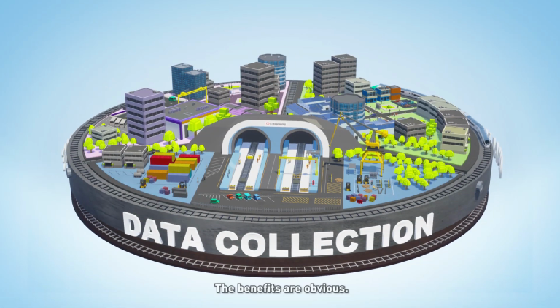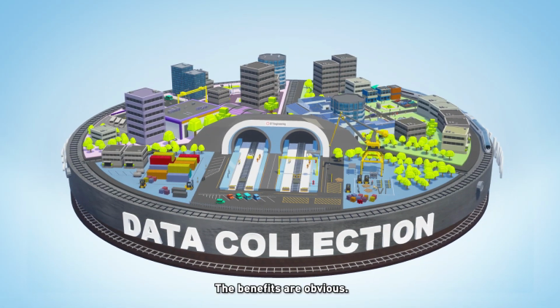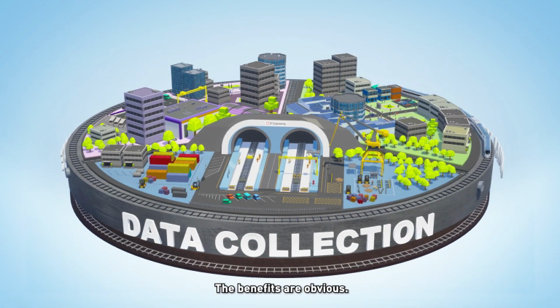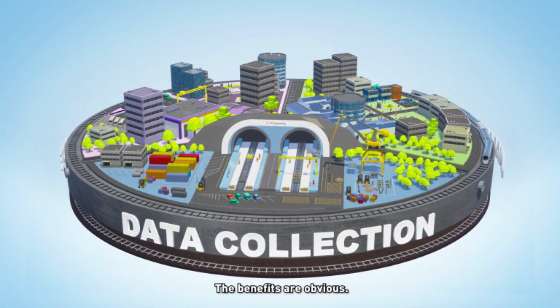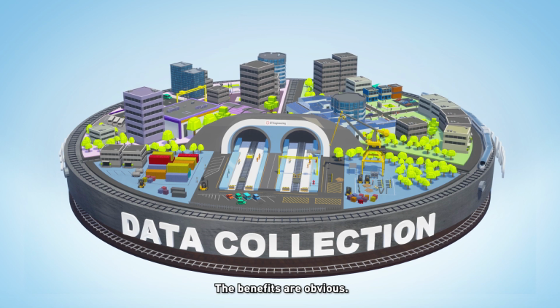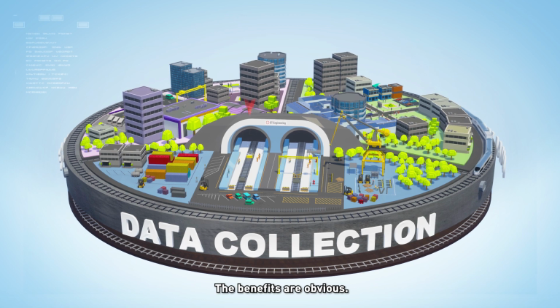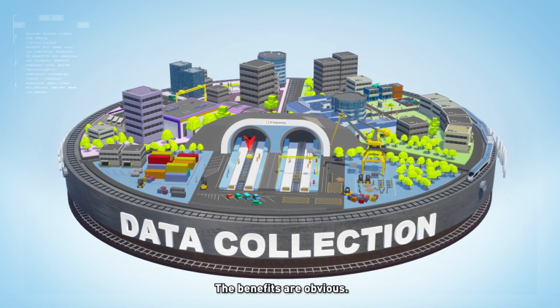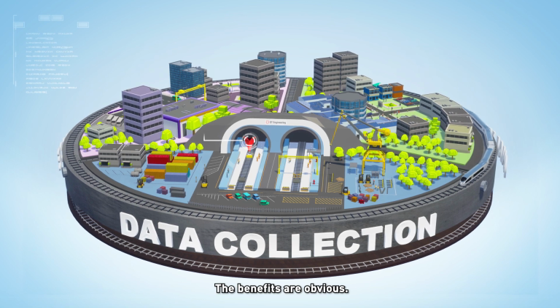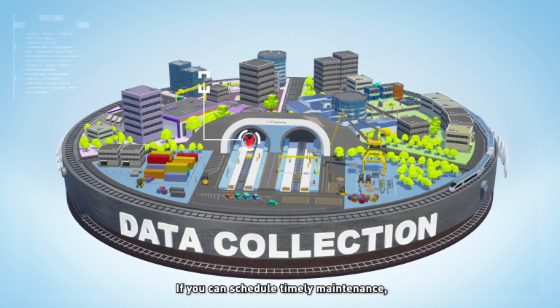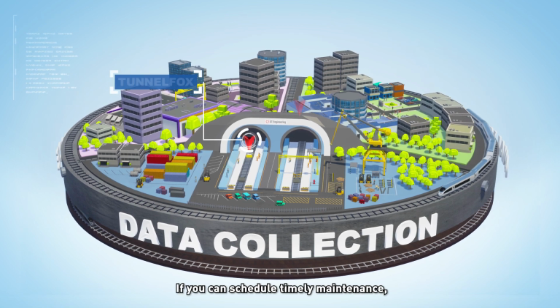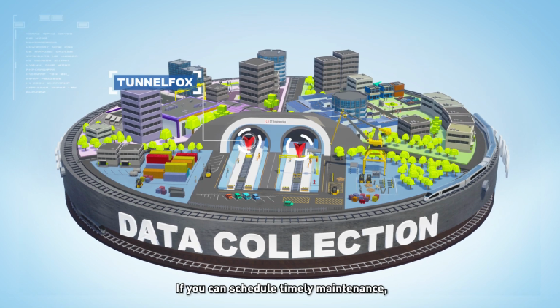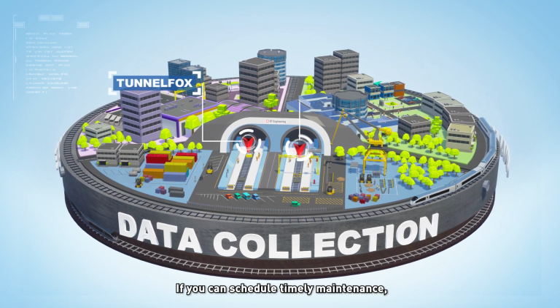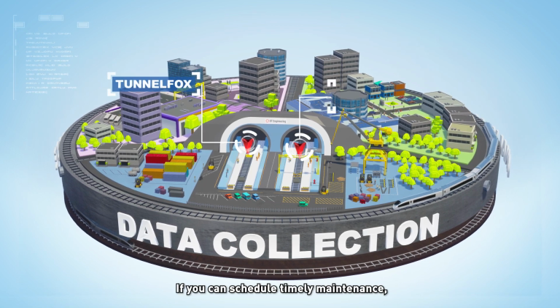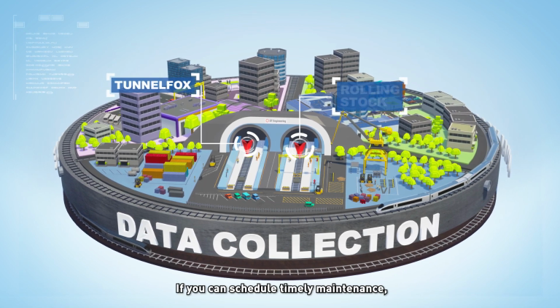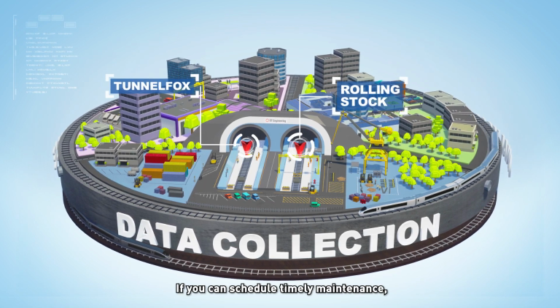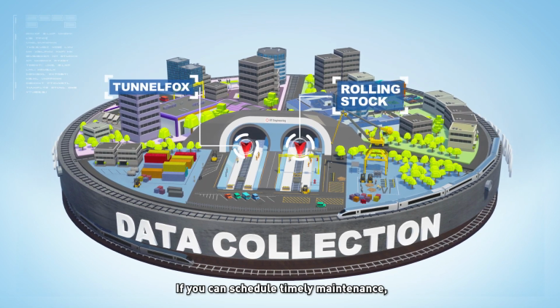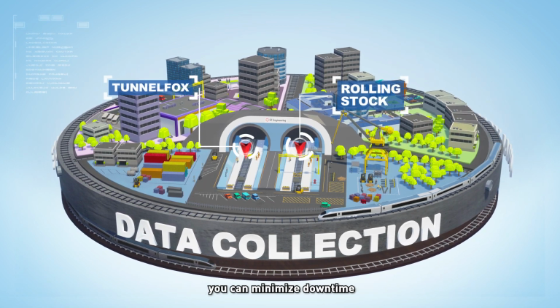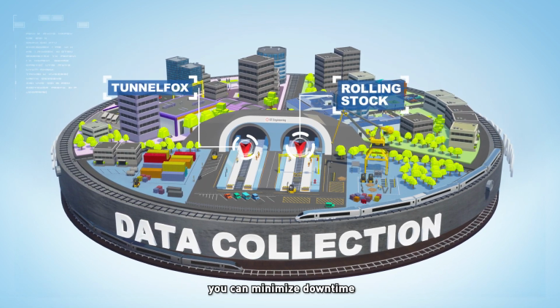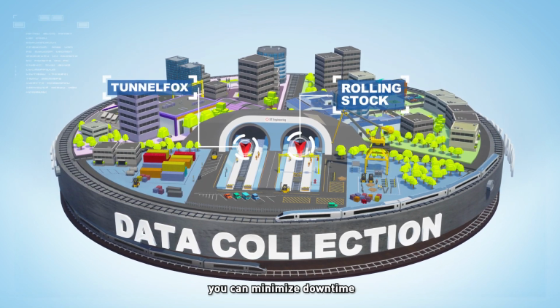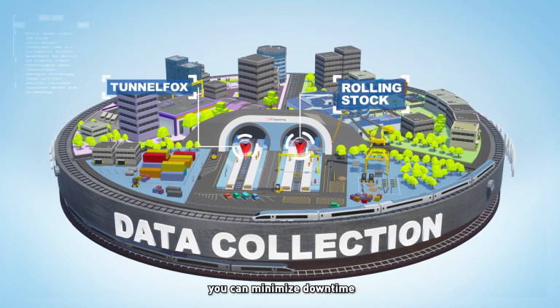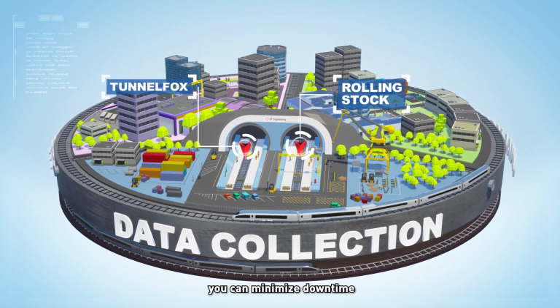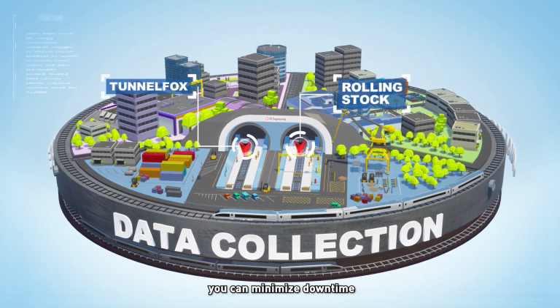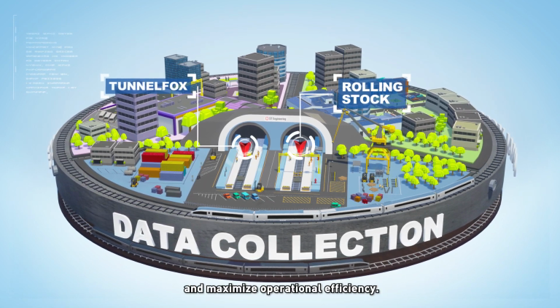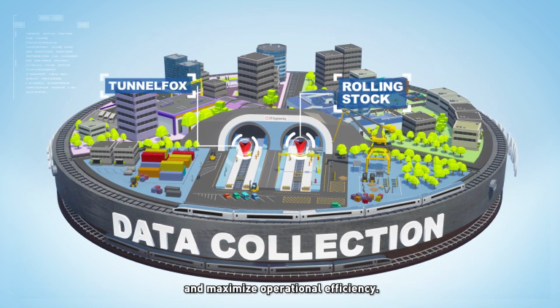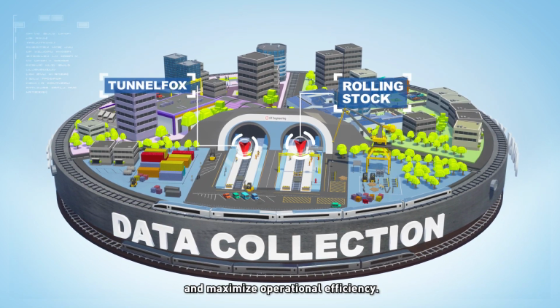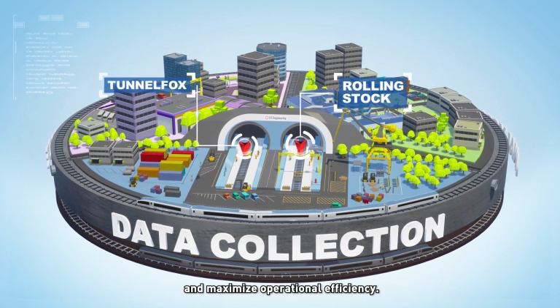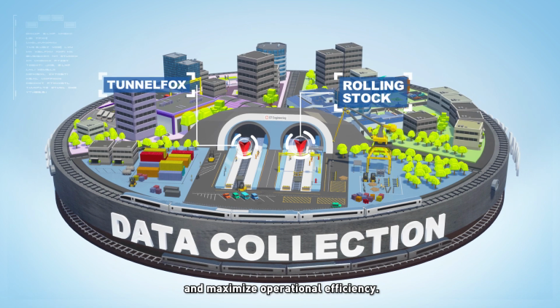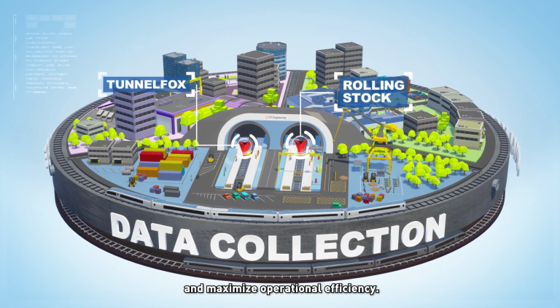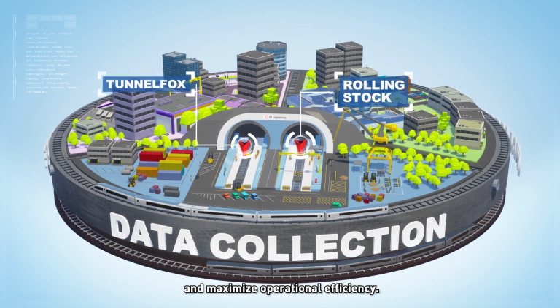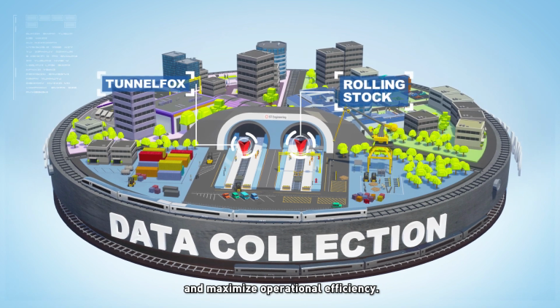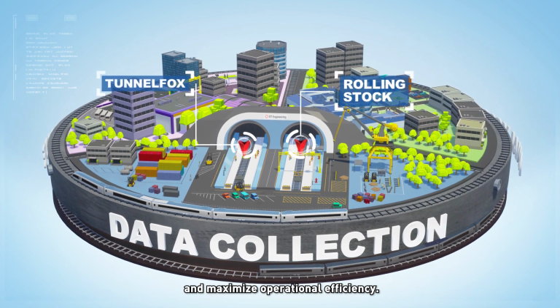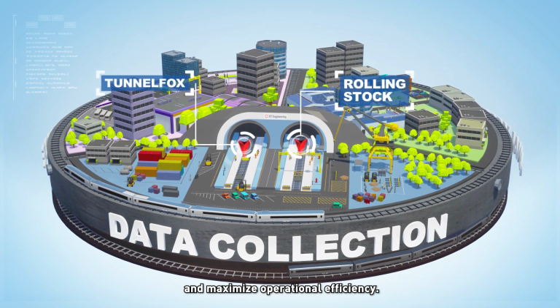The benefits are obvious. If you can schedule timely maintenance, you can minimise downtime and maximise operational efficiency.